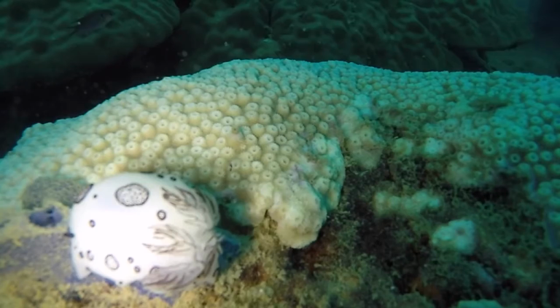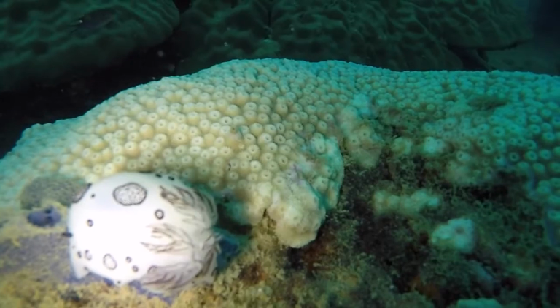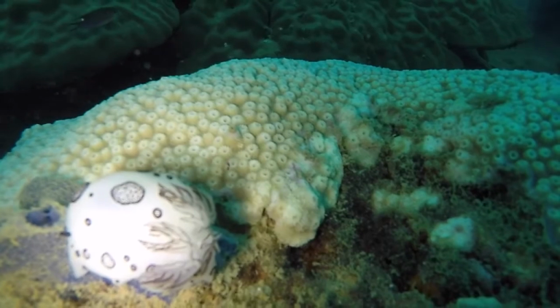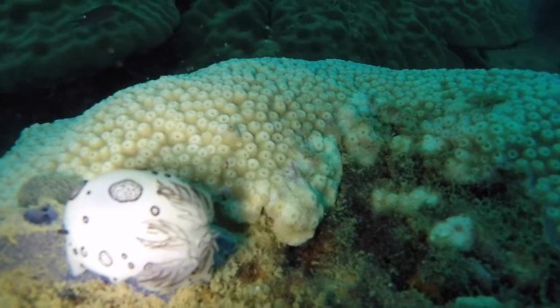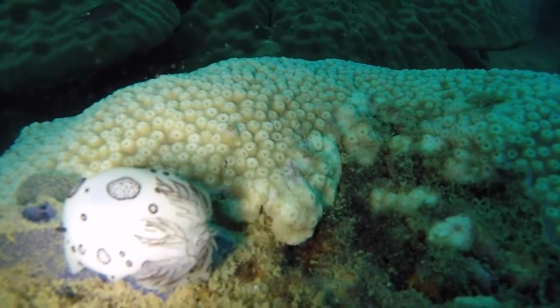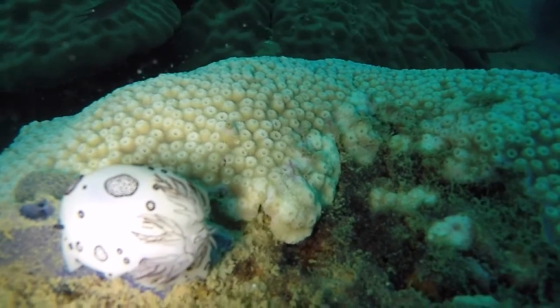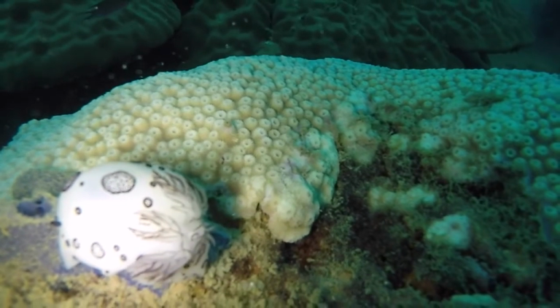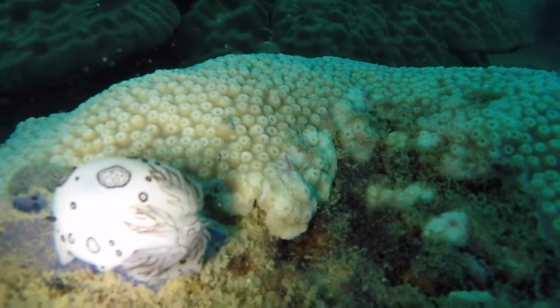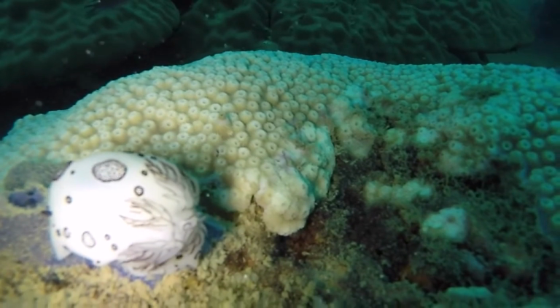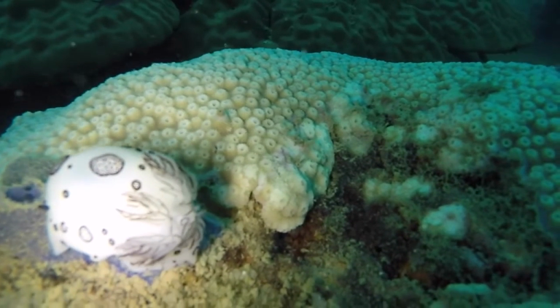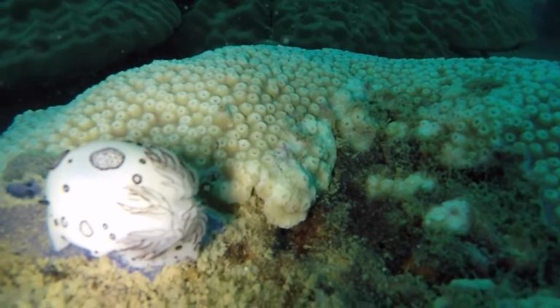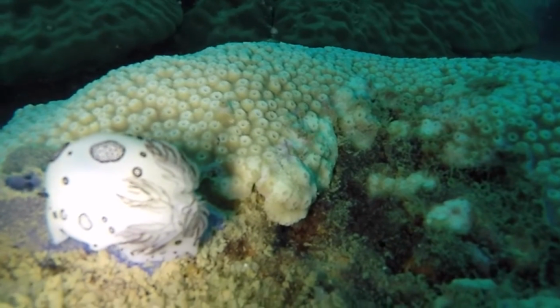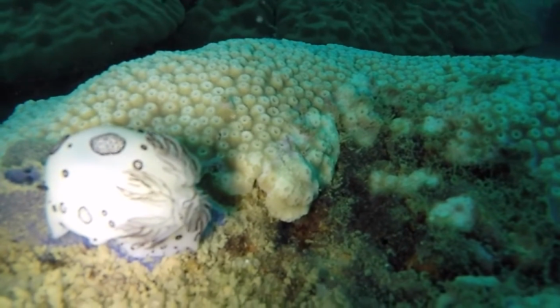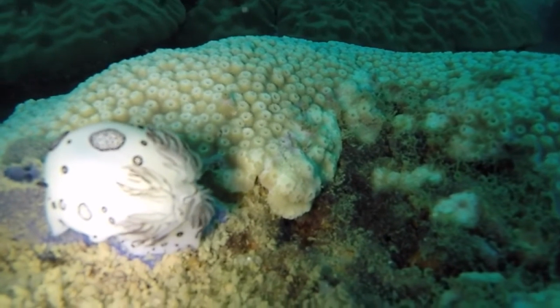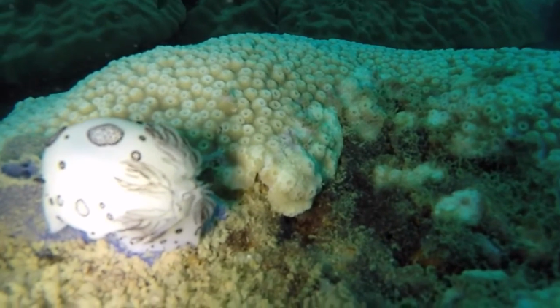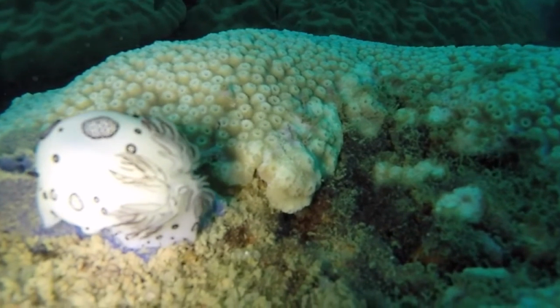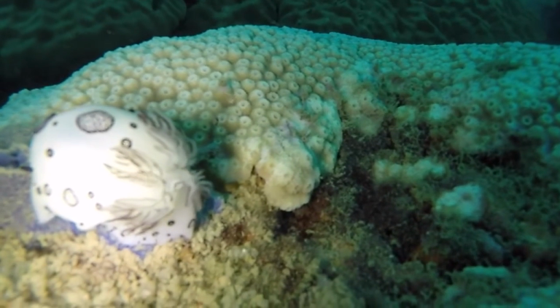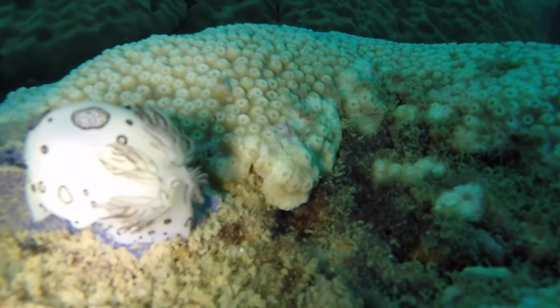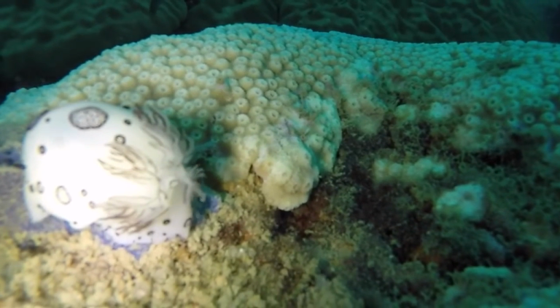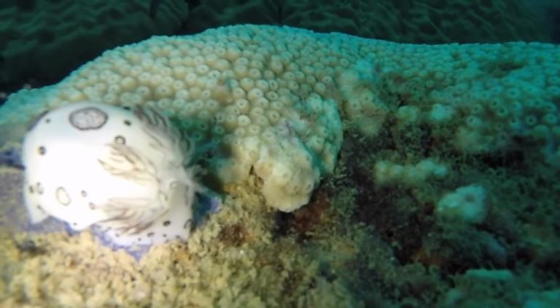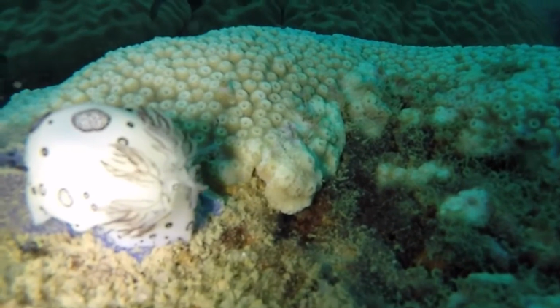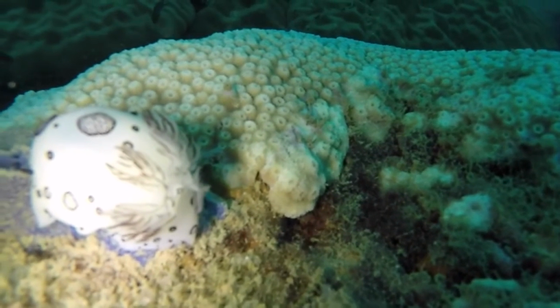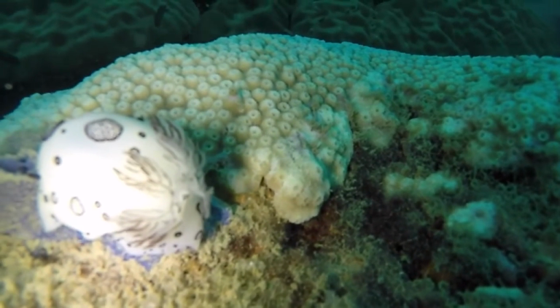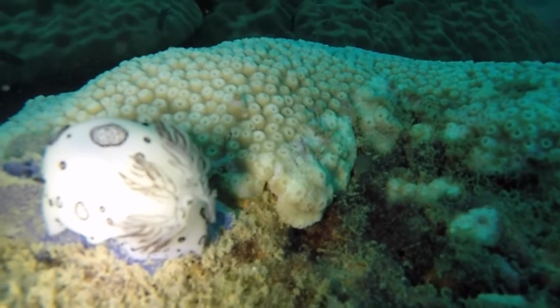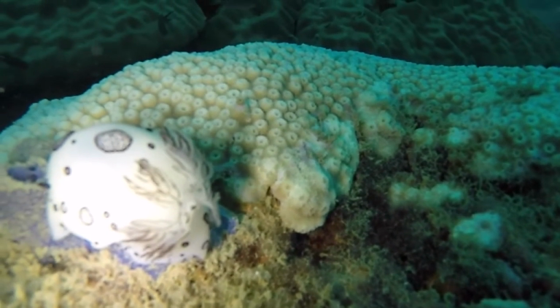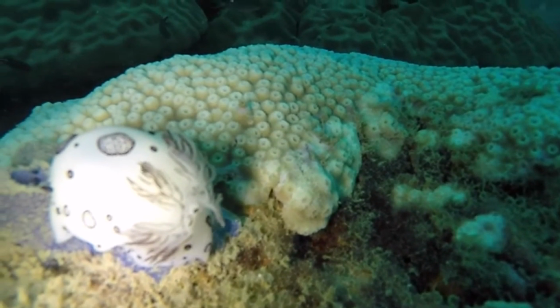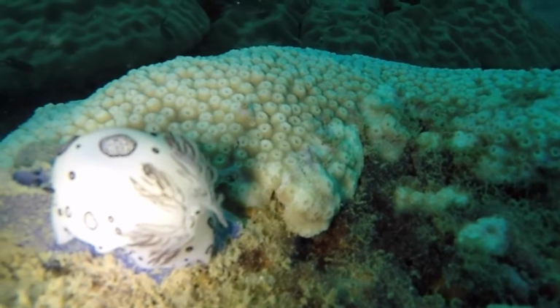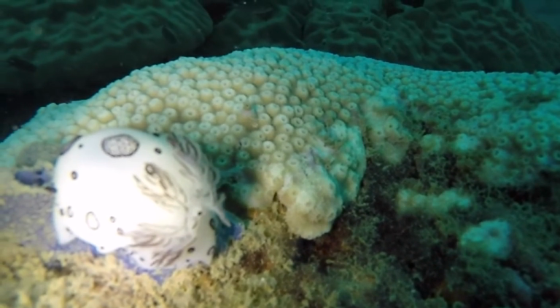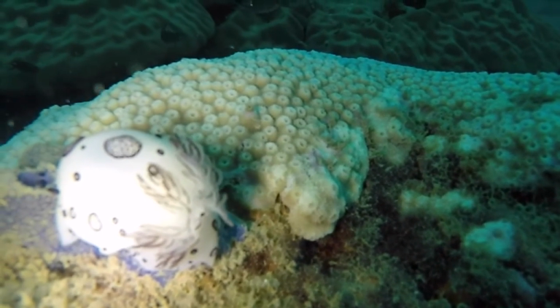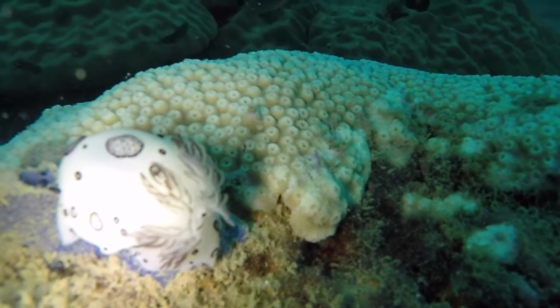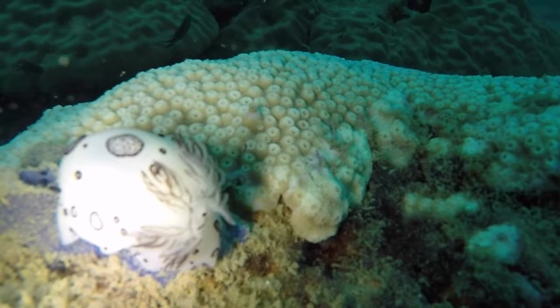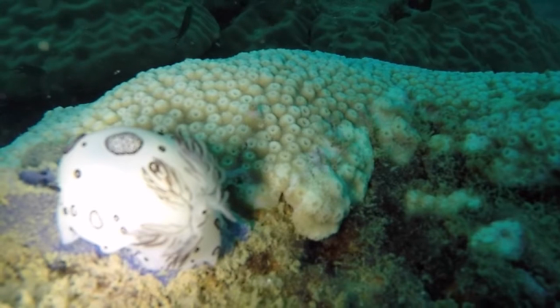Unfortunately, all life must come to an end. Nudibranchs' lifespans vary but are often short — they don't usually live very long. Some may live up to a year, while others only live for a few weeks.